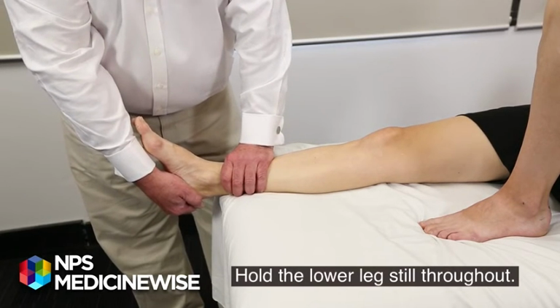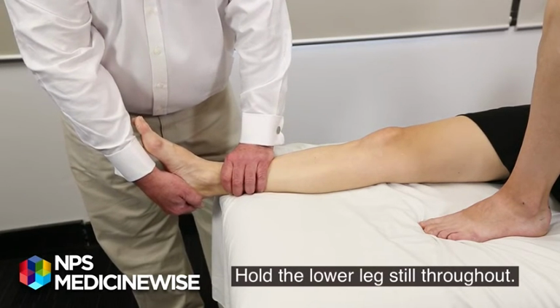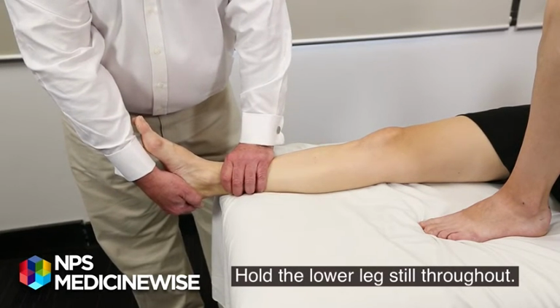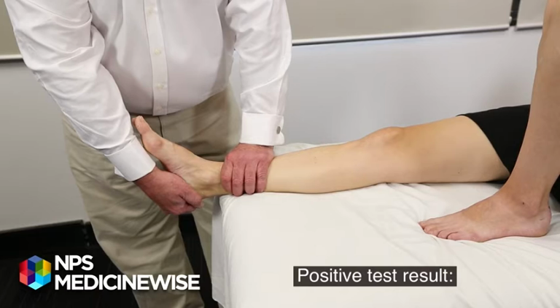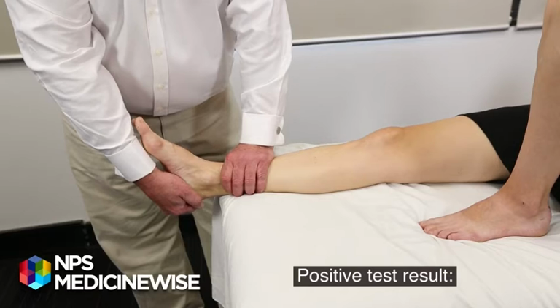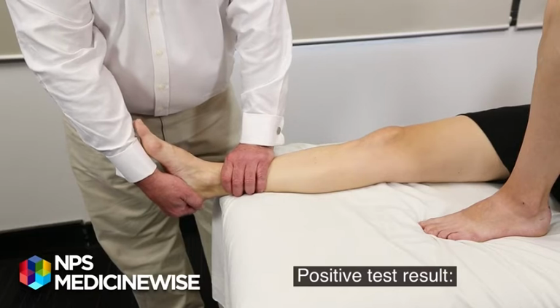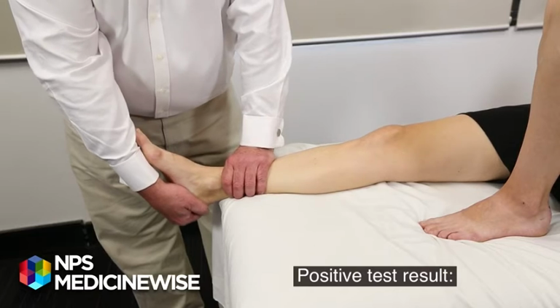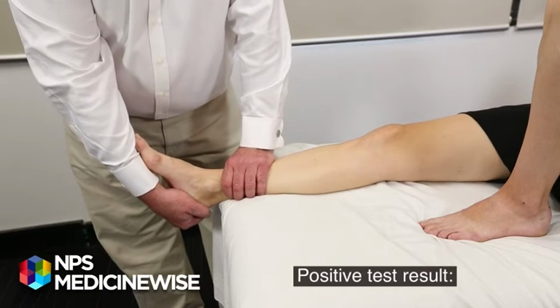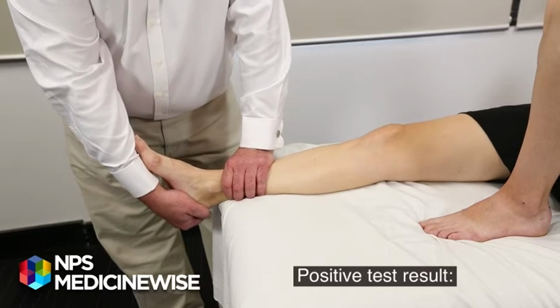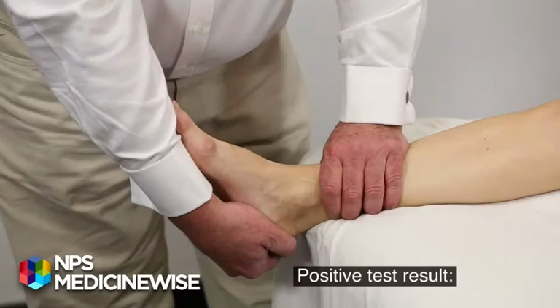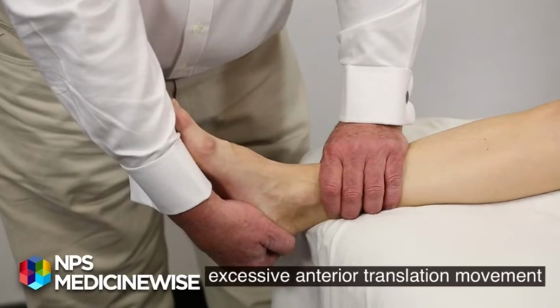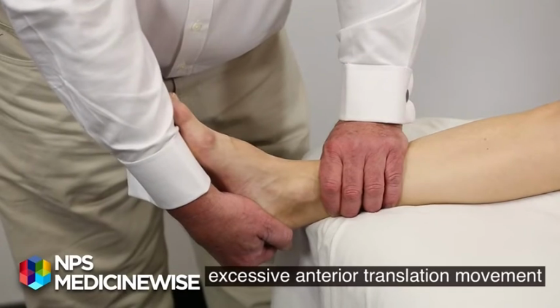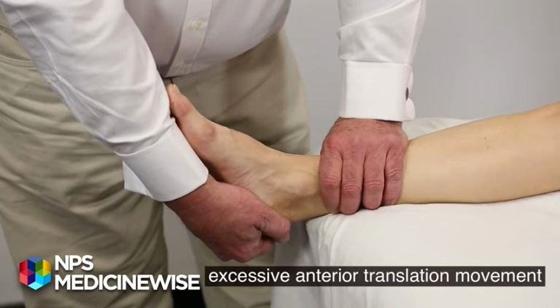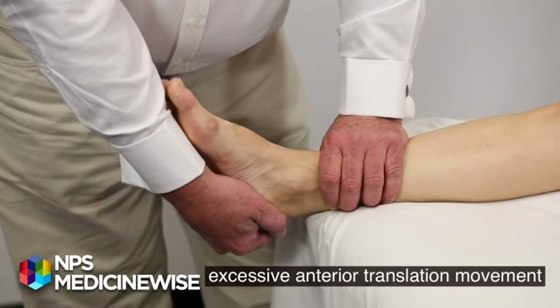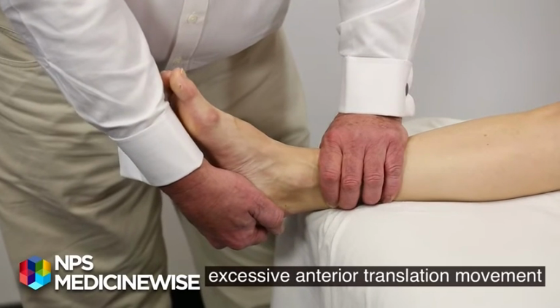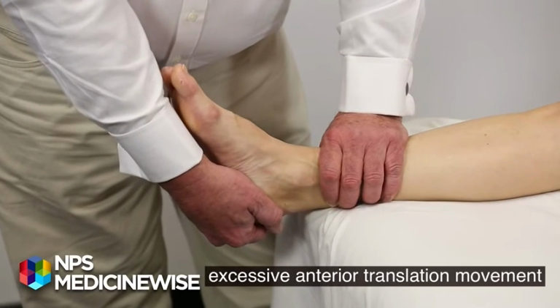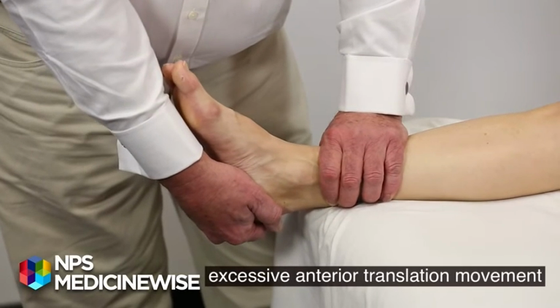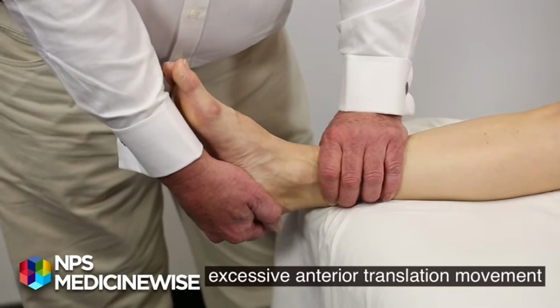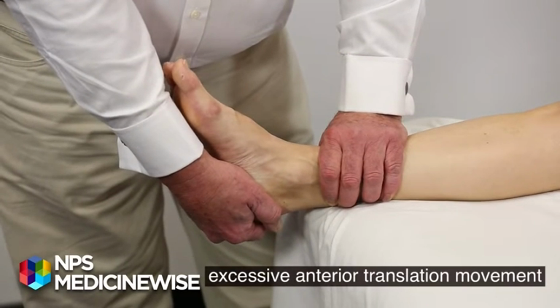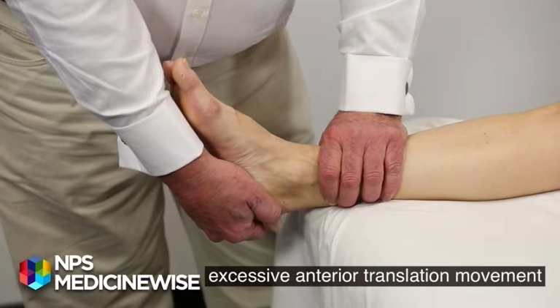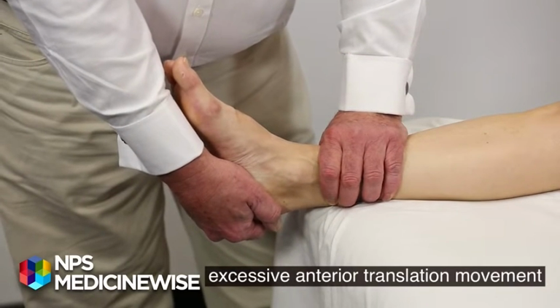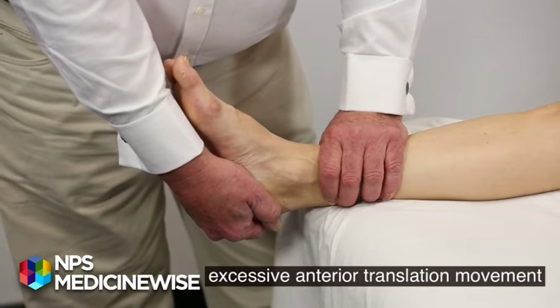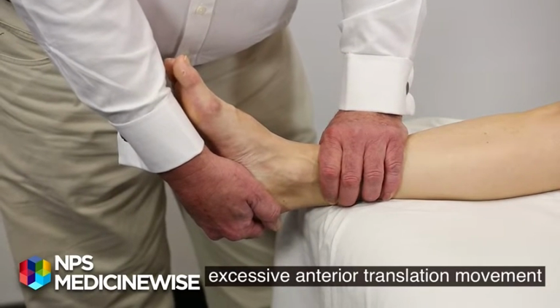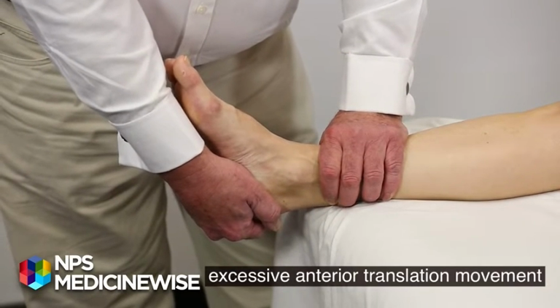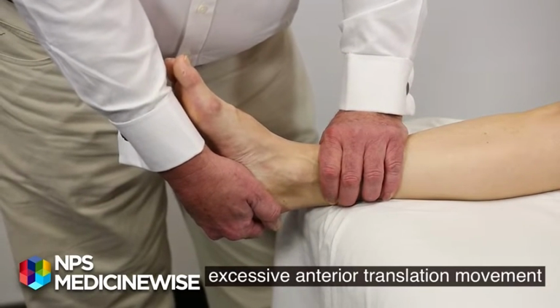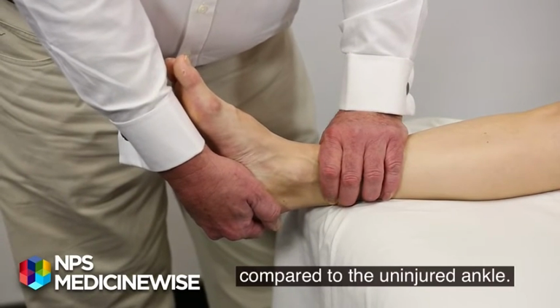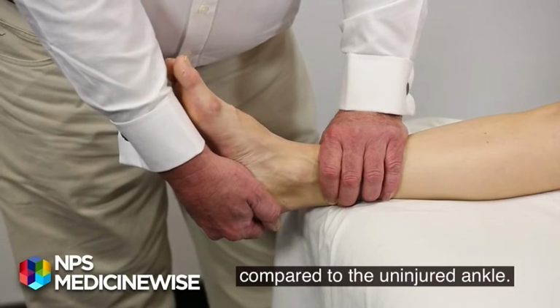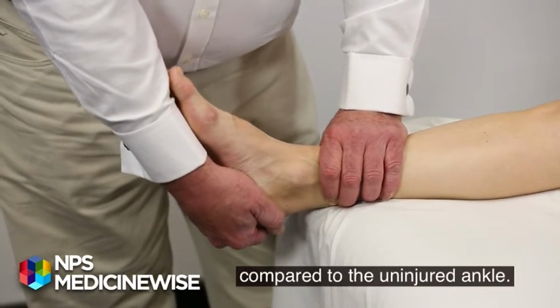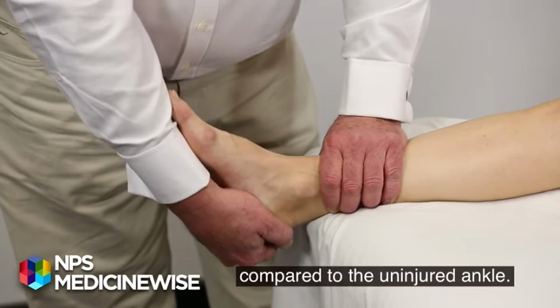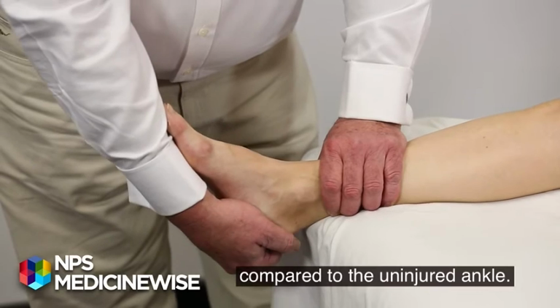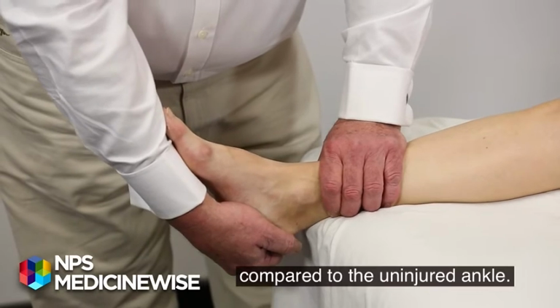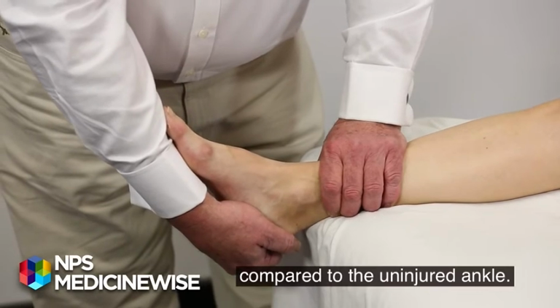Positive test result: excessive anterior translation movement compared to the uninjured ankle.